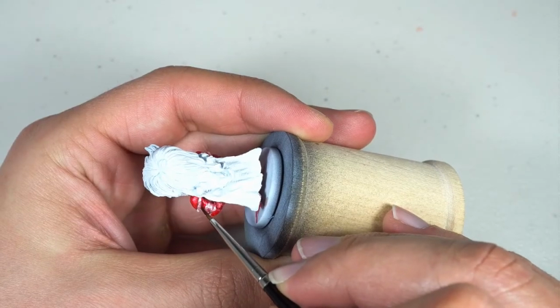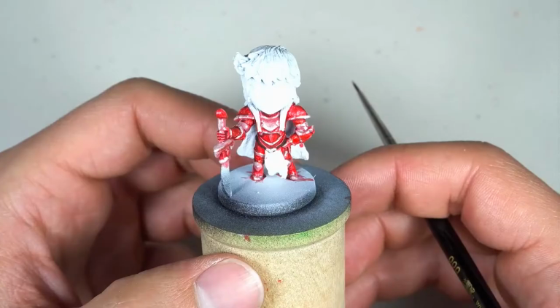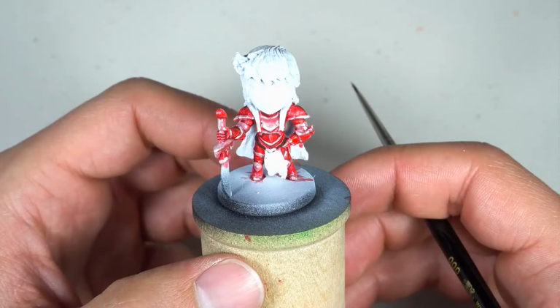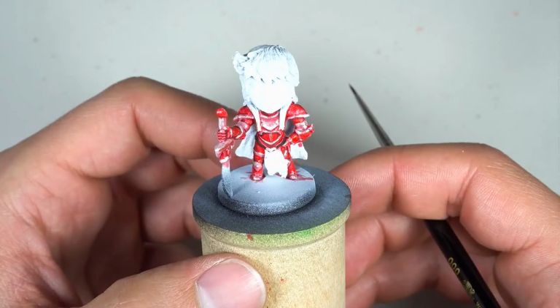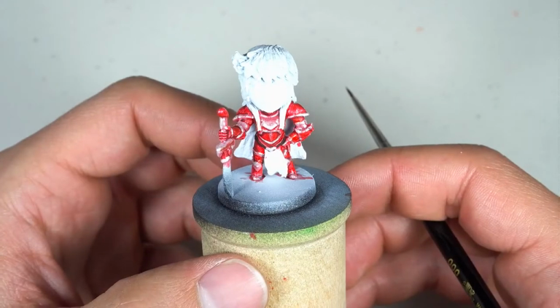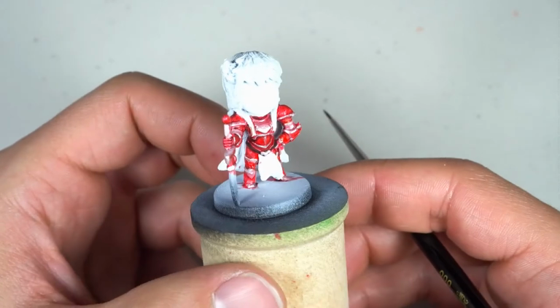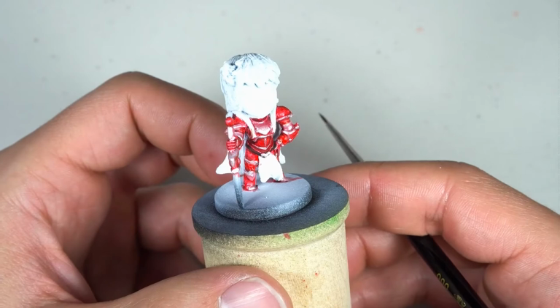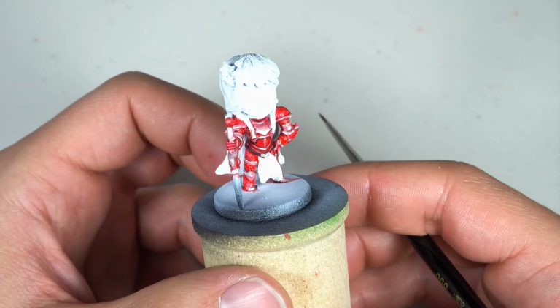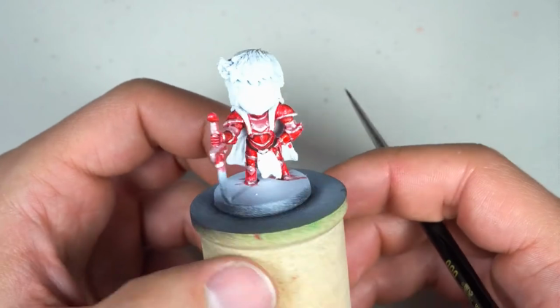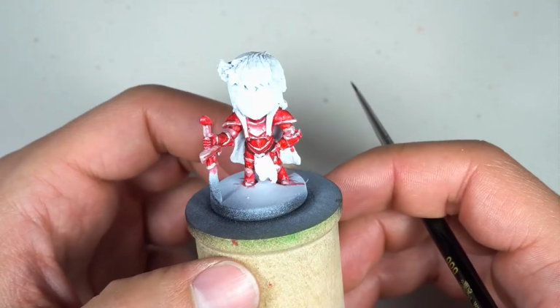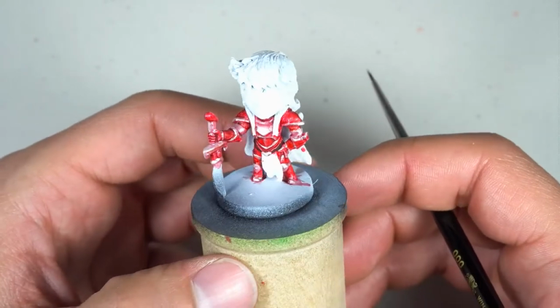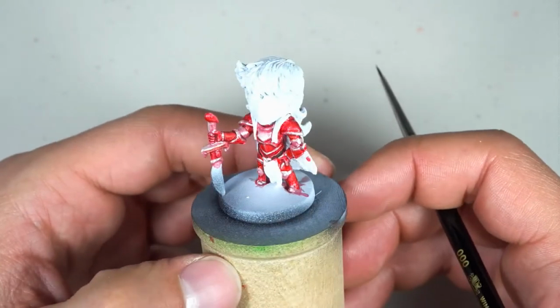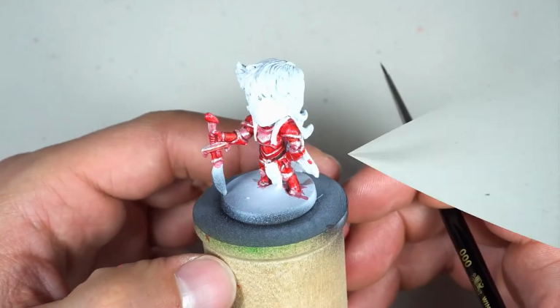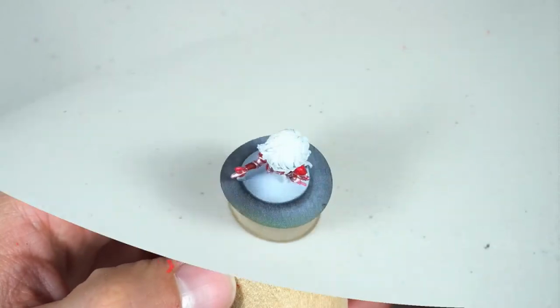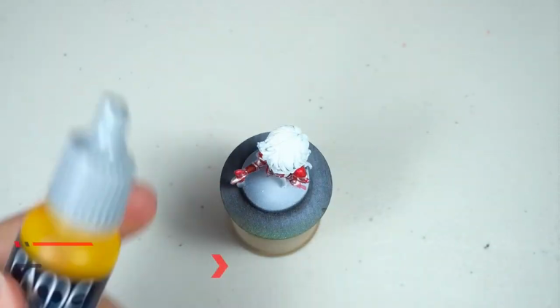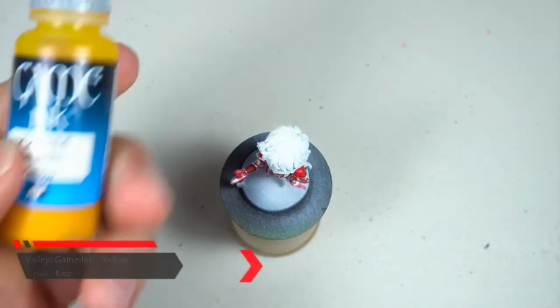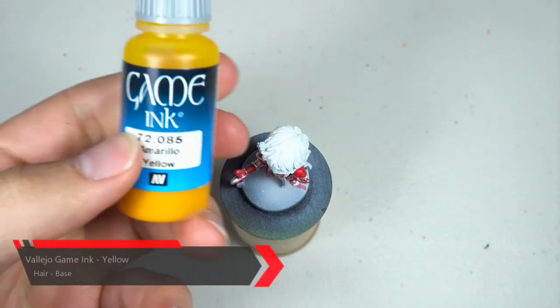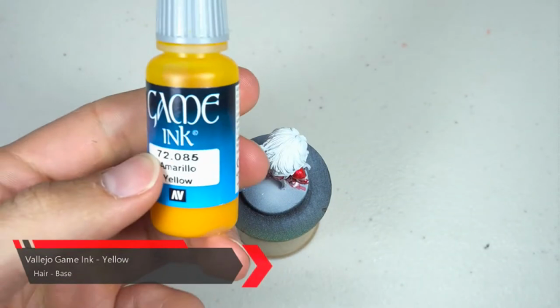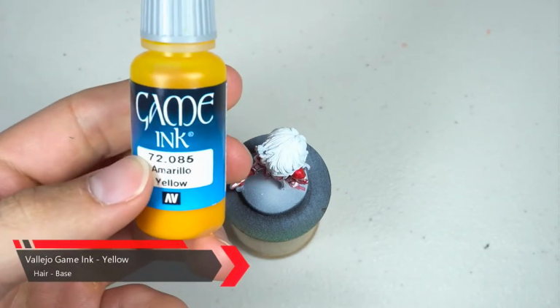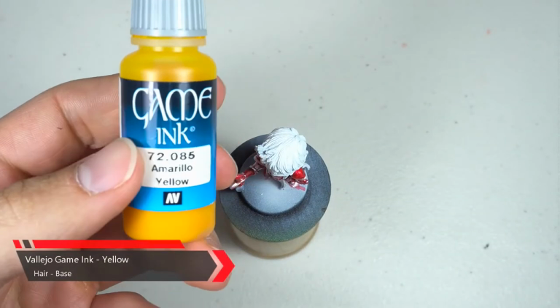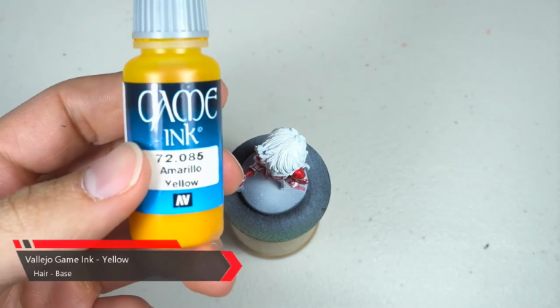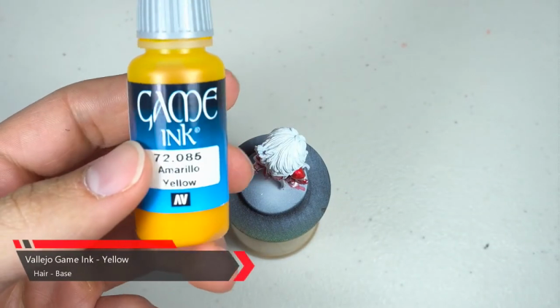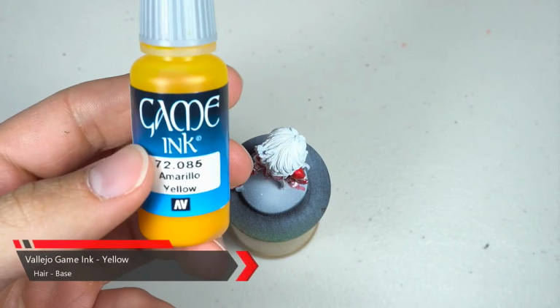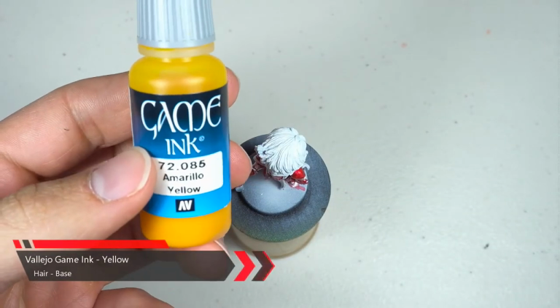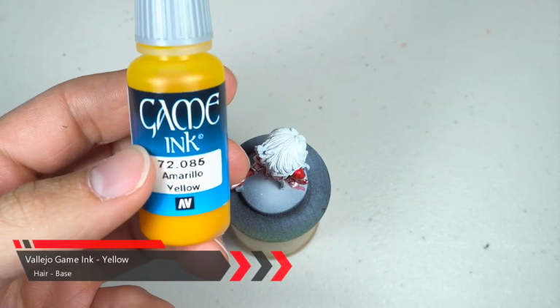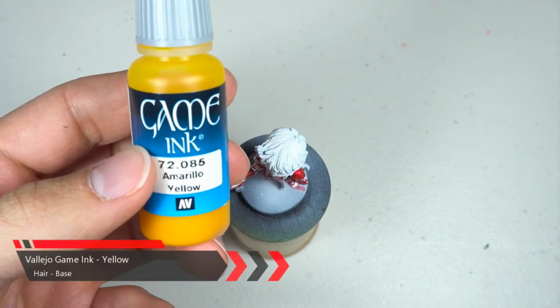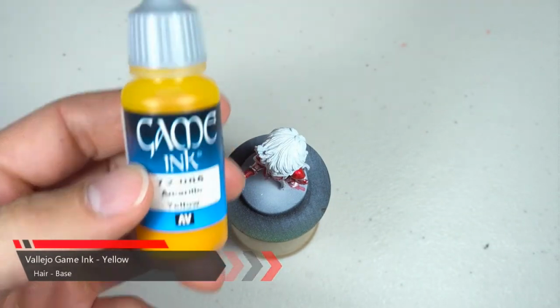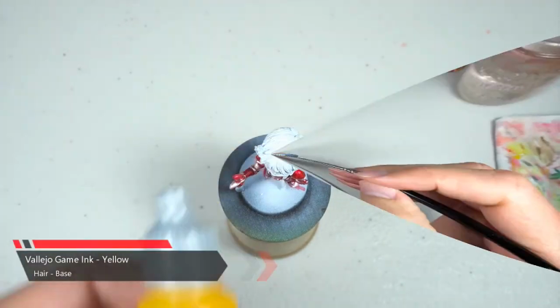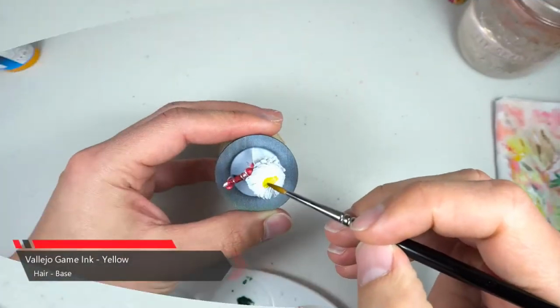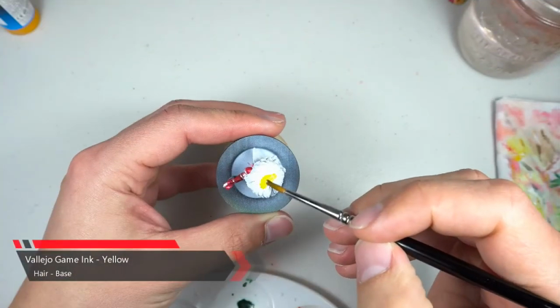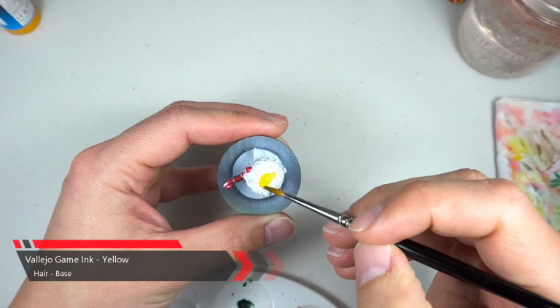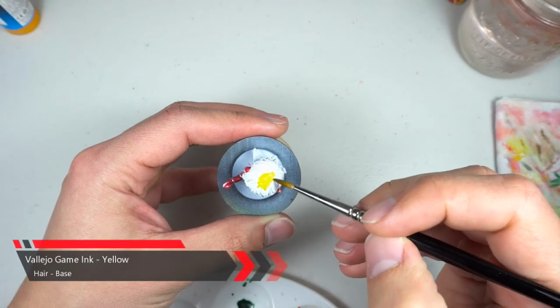Once the shade is dried, the armor is complete and it's time to move on to the hair, which means it's time to bust out the yellow ink.